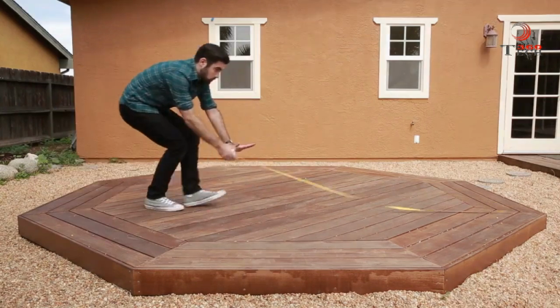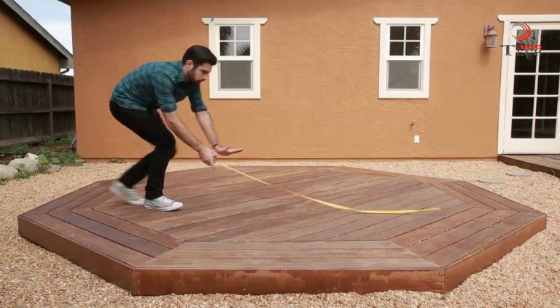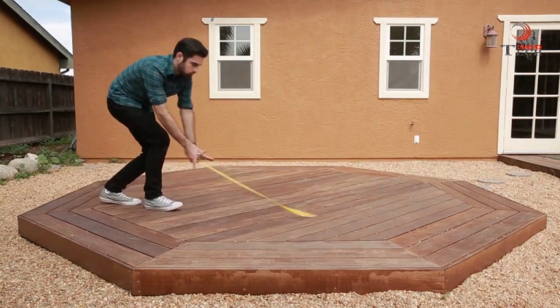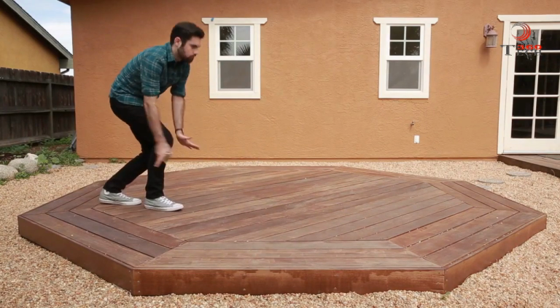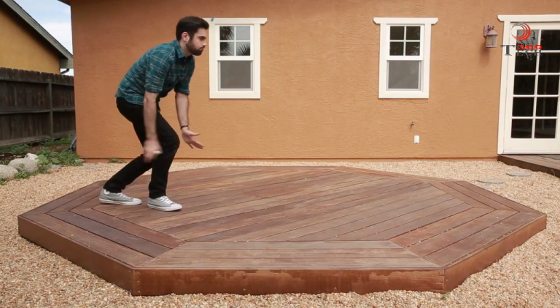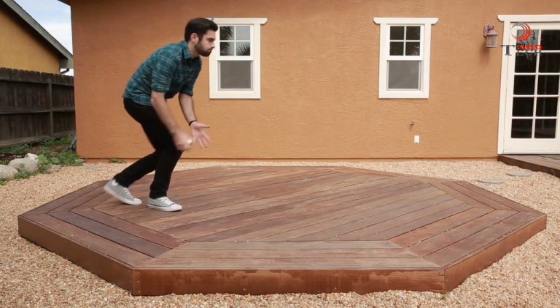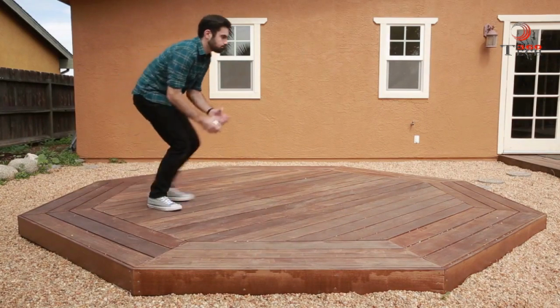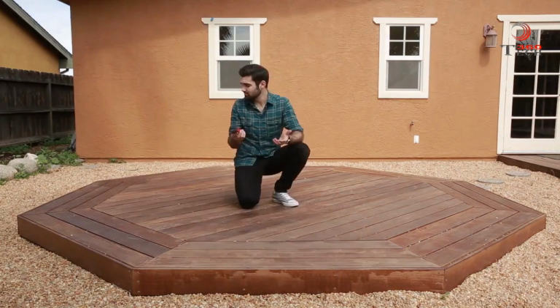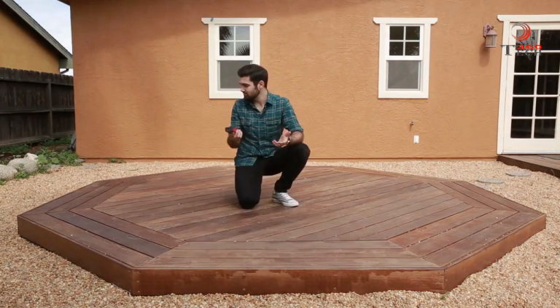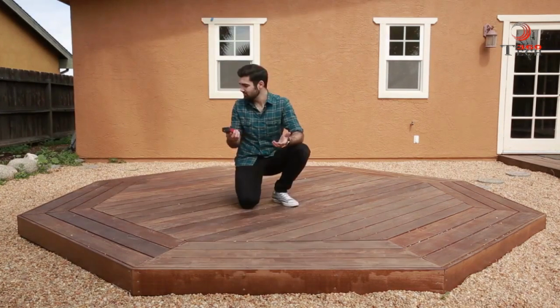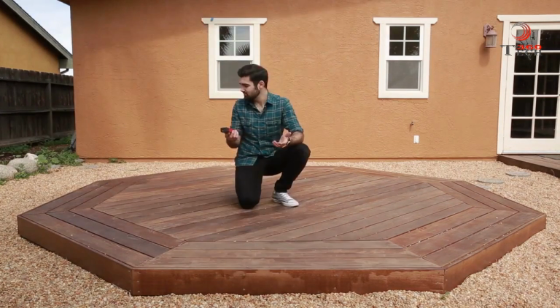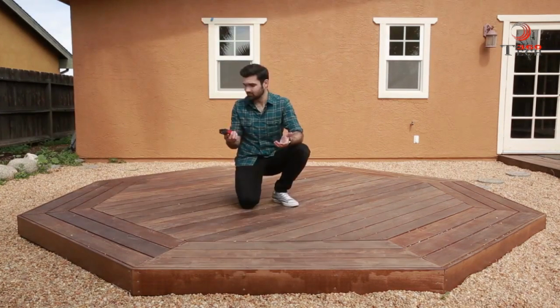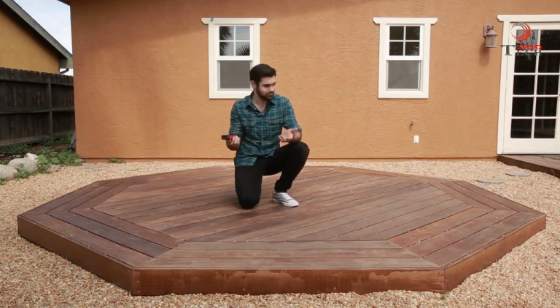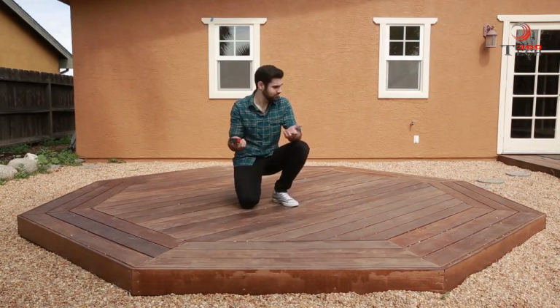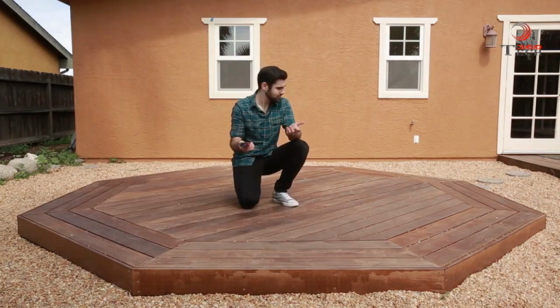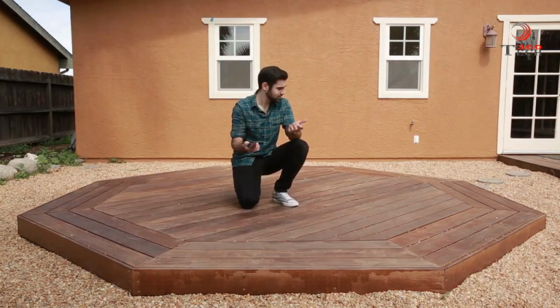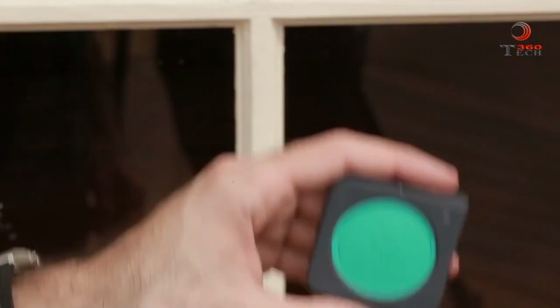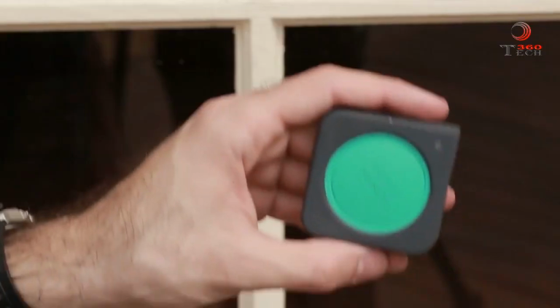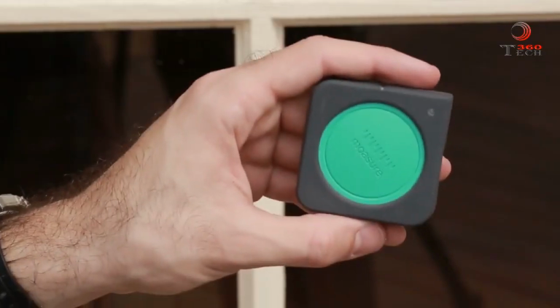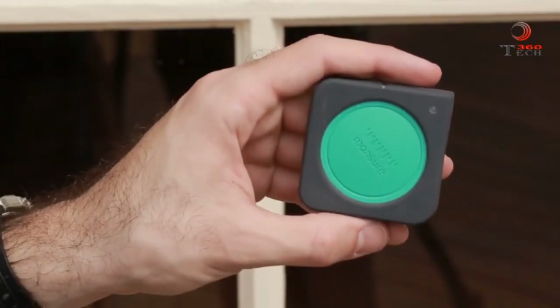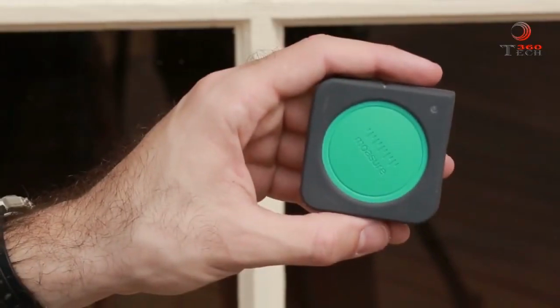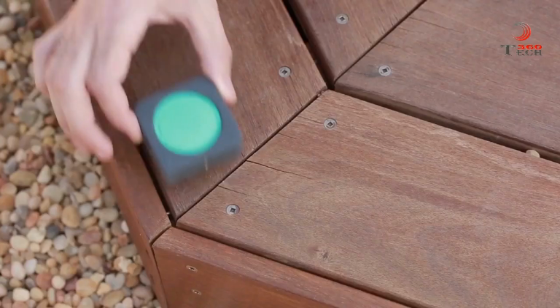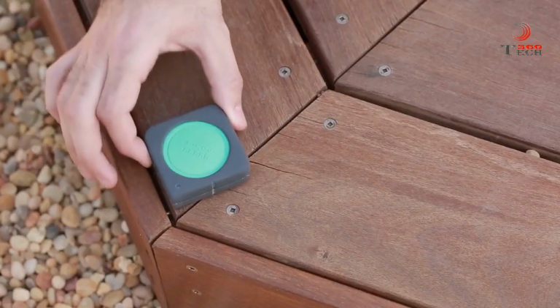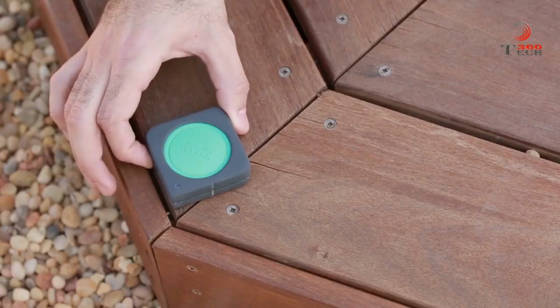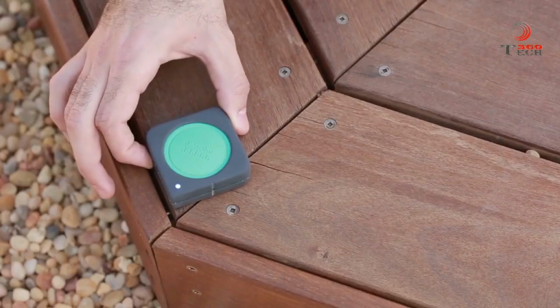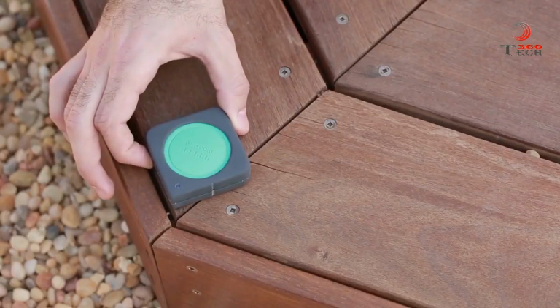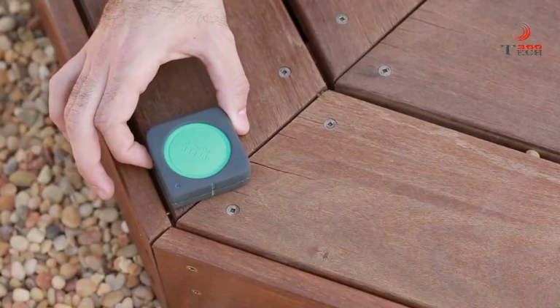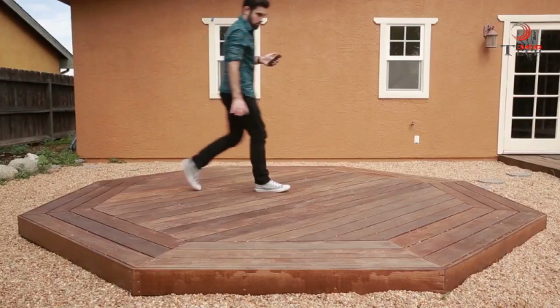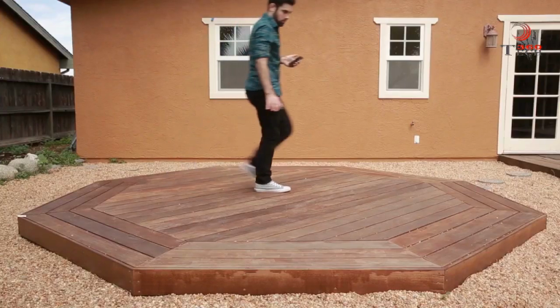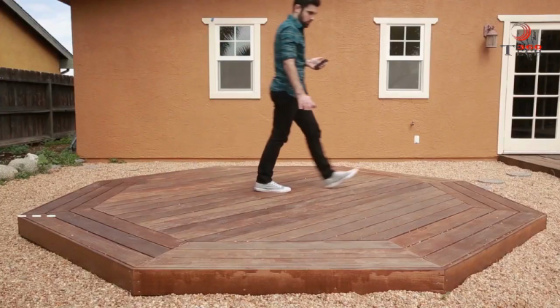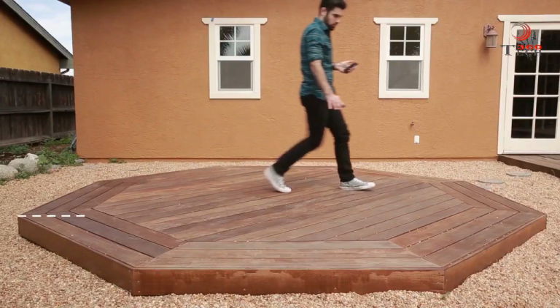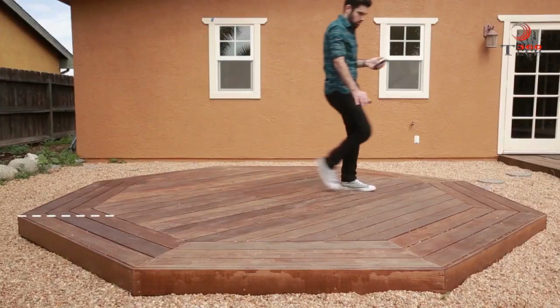So, you want a quick way to measure stuff. What if you could measure anything just by walking?